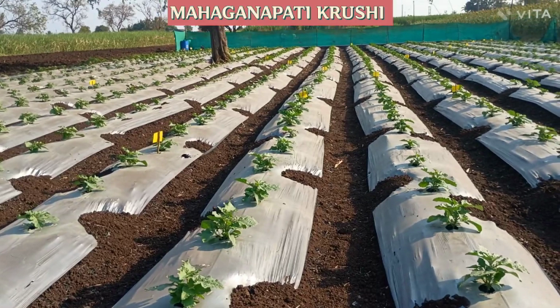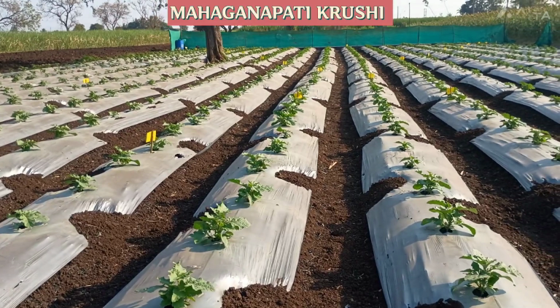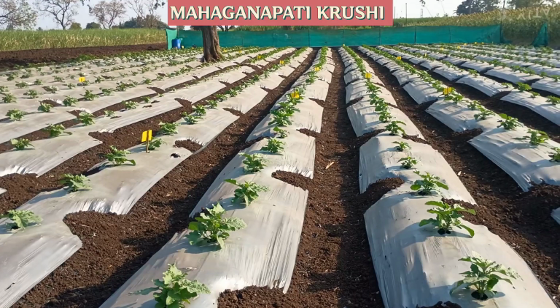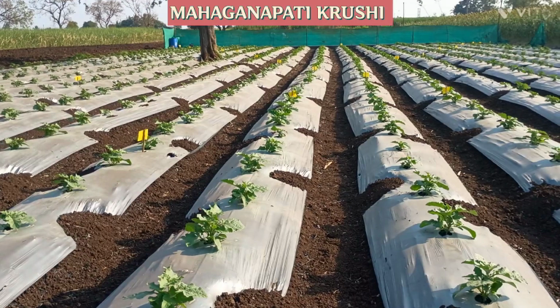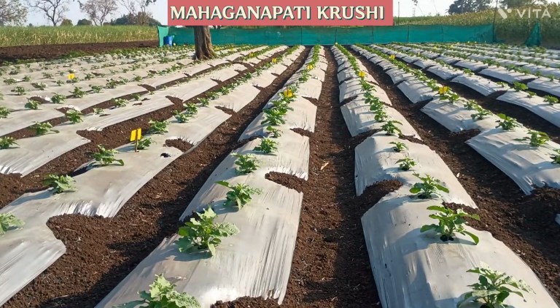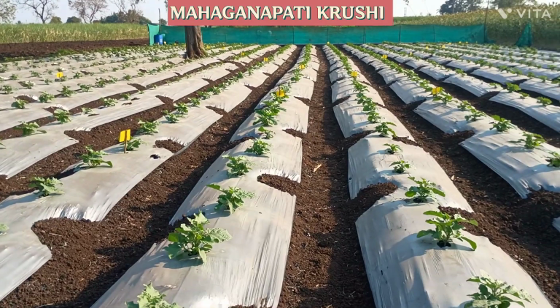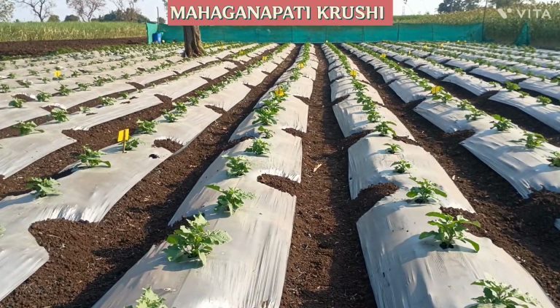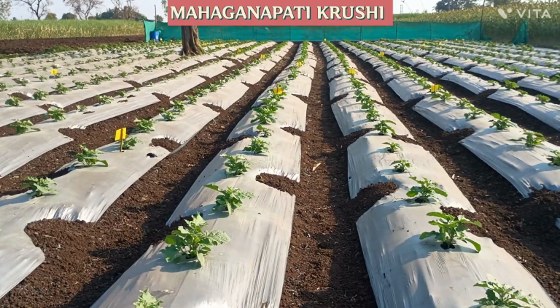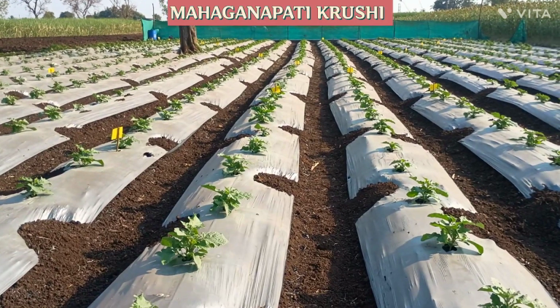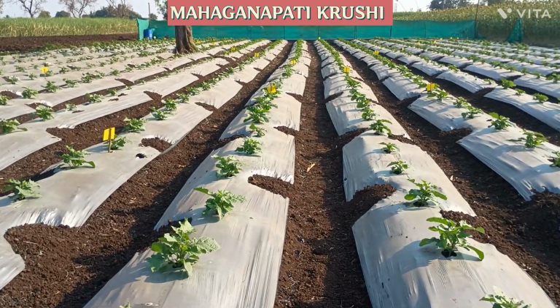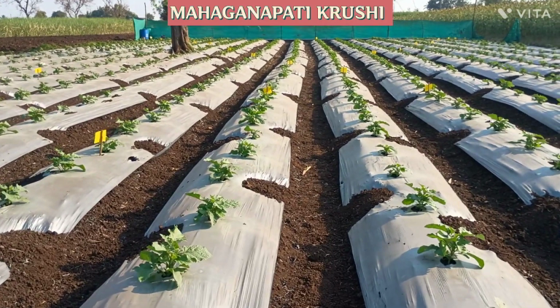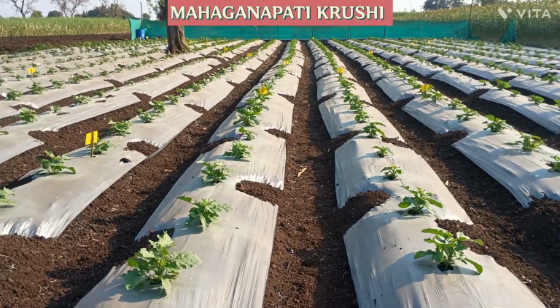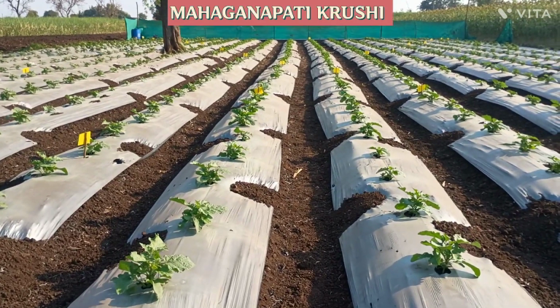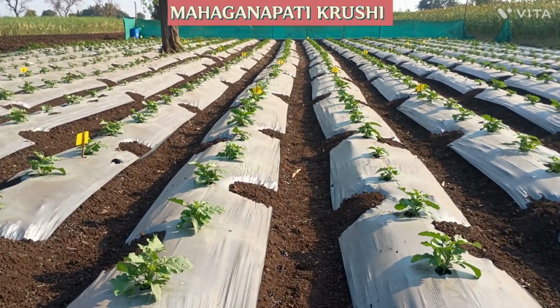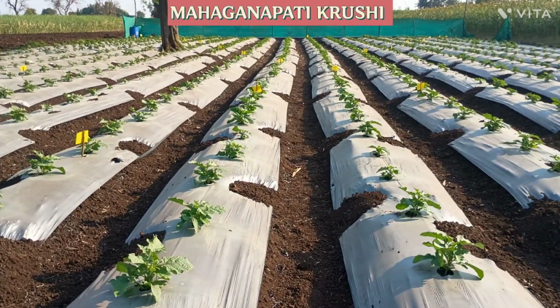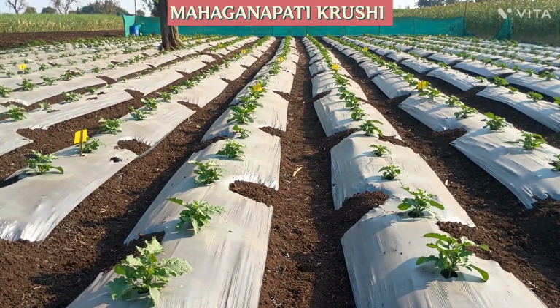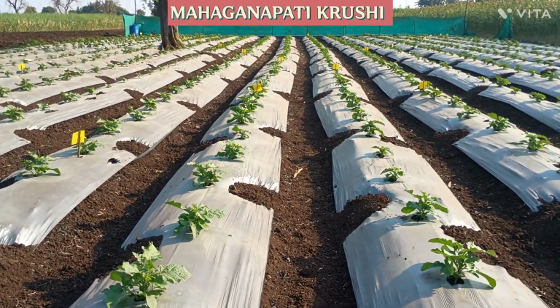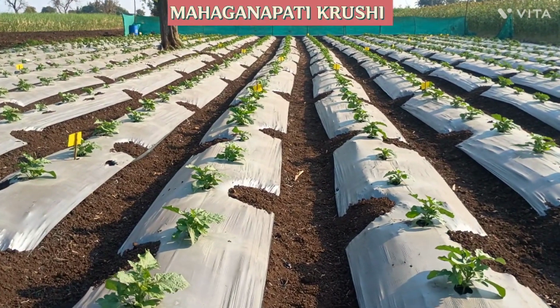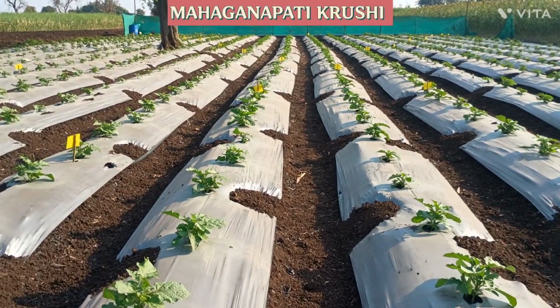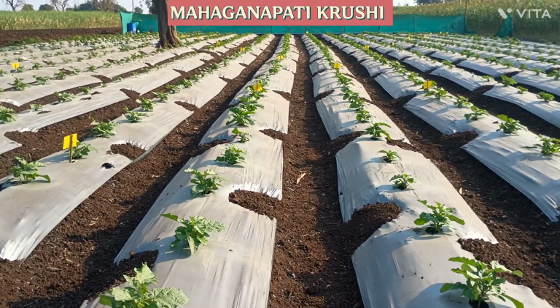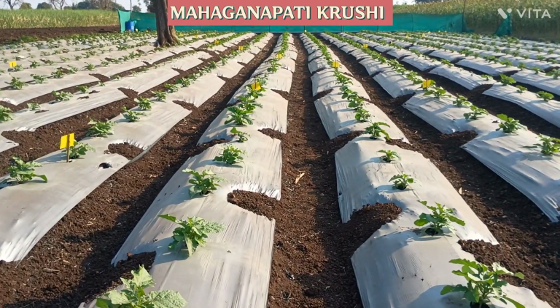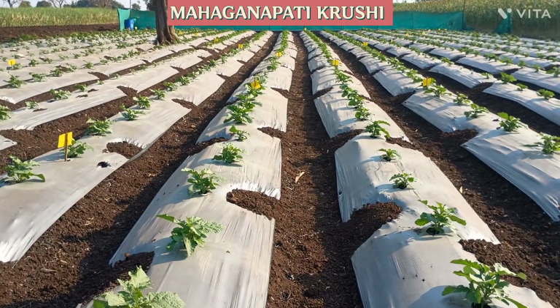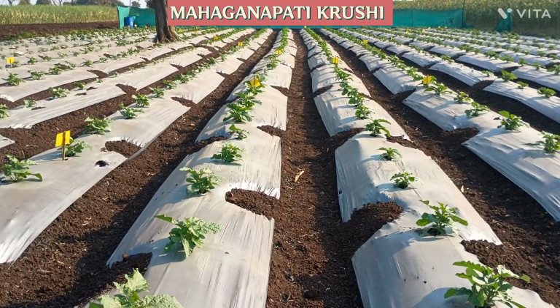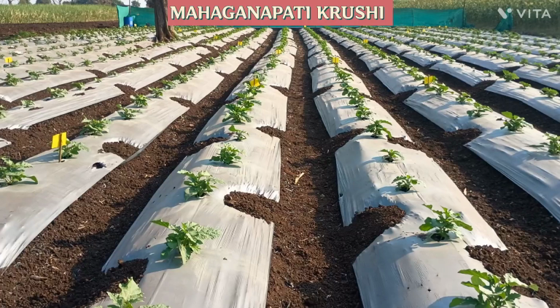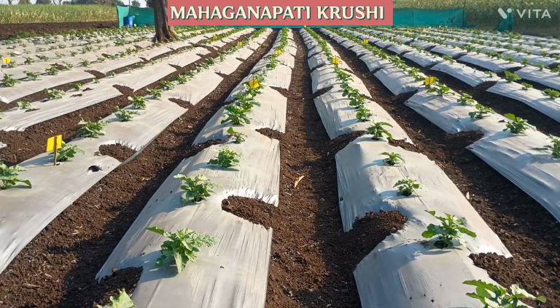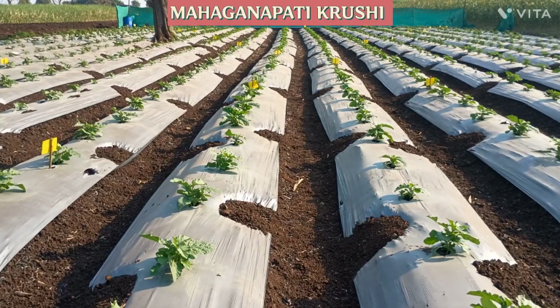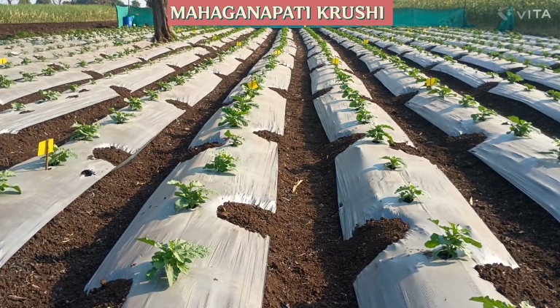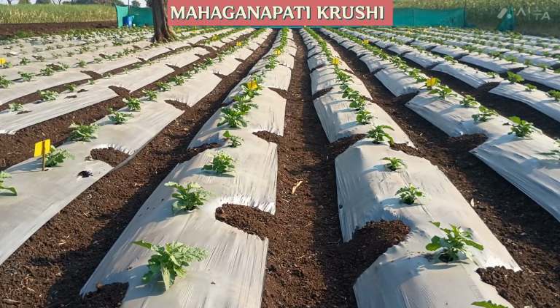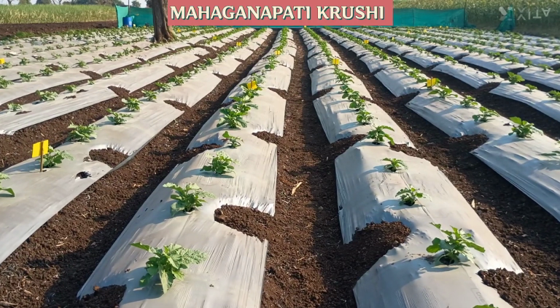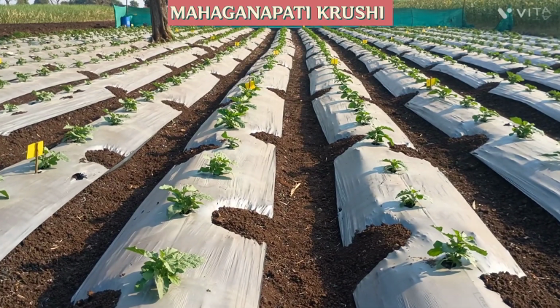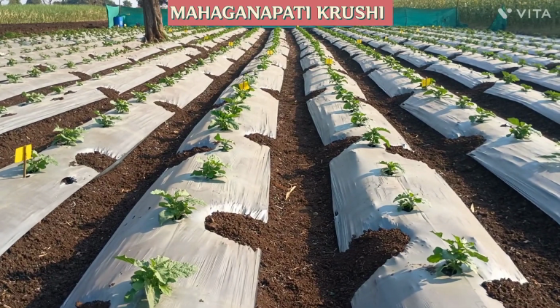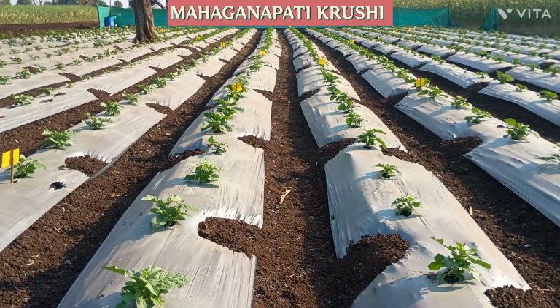Welcome to all farmers. Welcome to Mahaganpati Krushi YouTube channel. We are in the bhranjal plot.